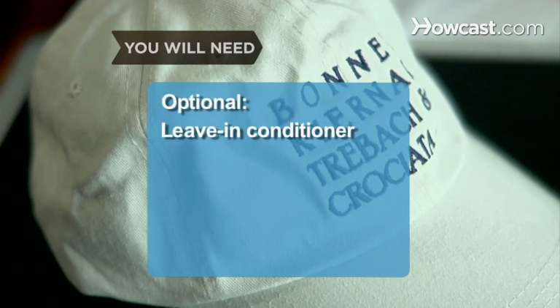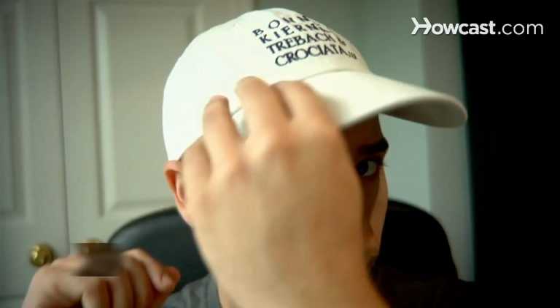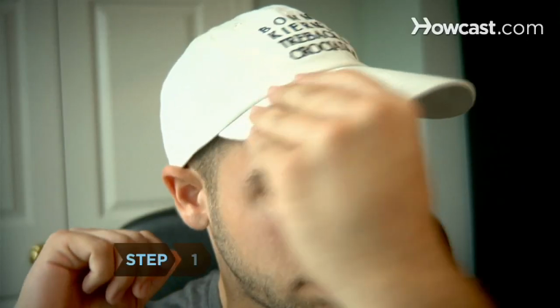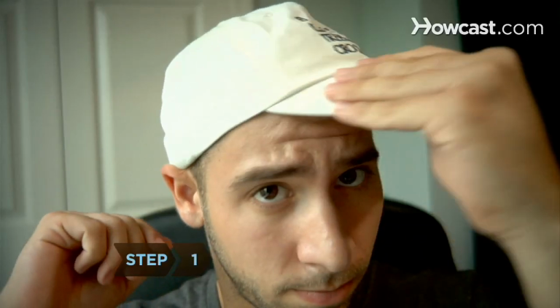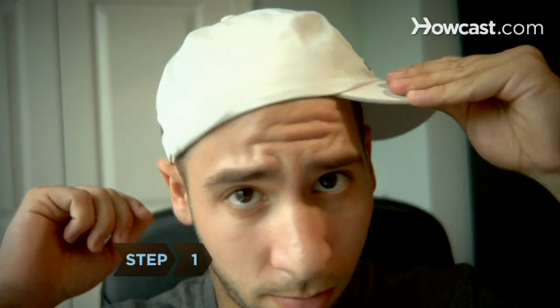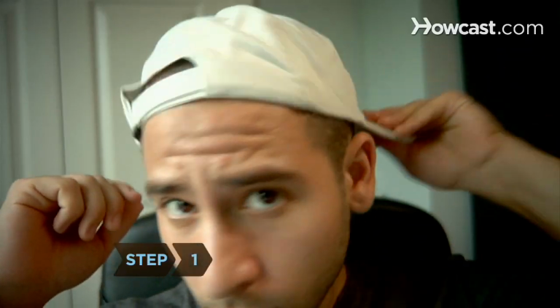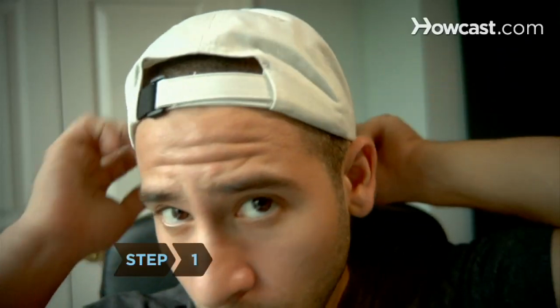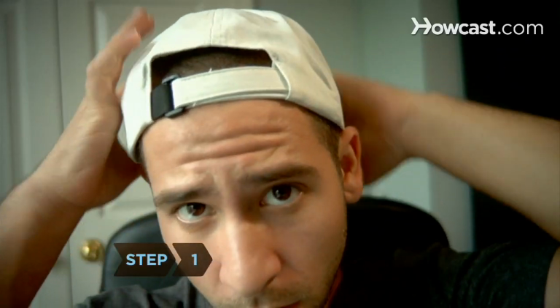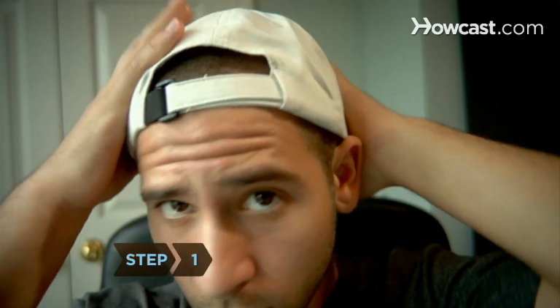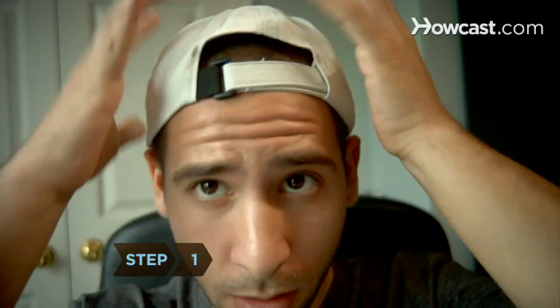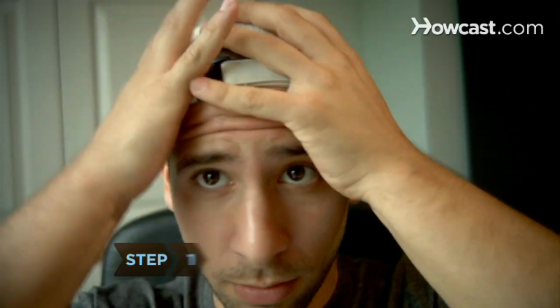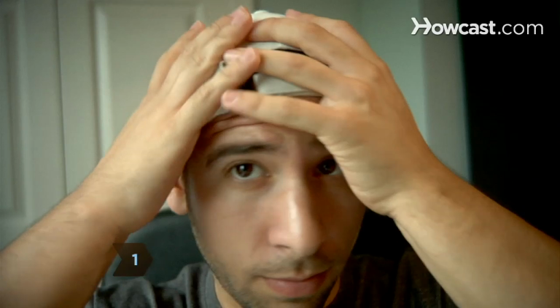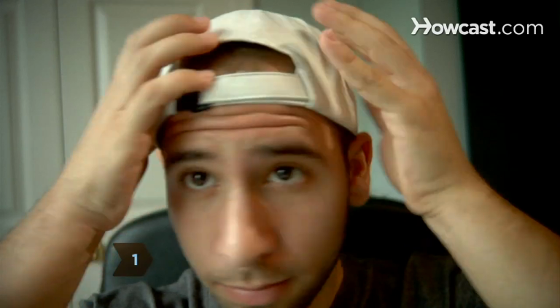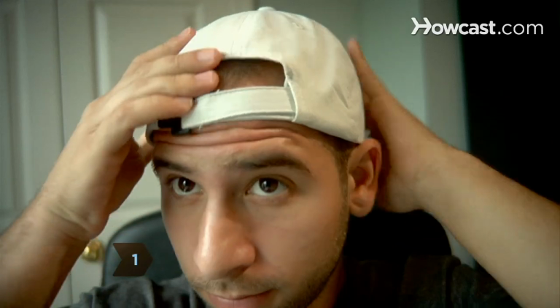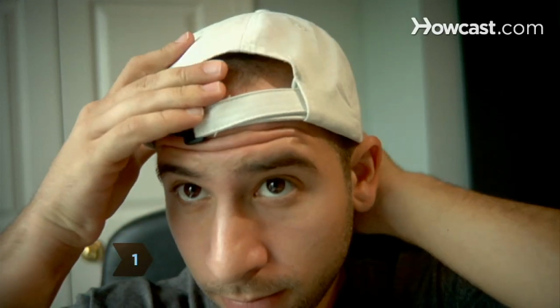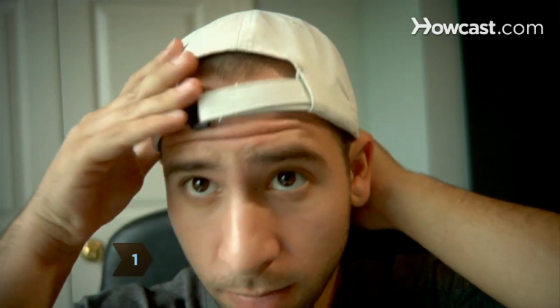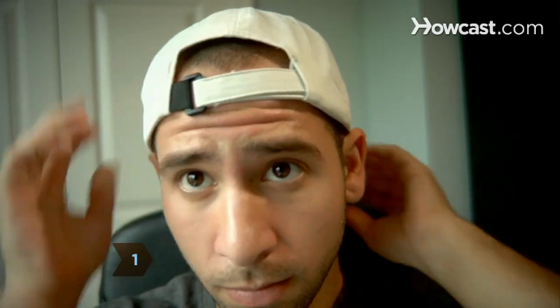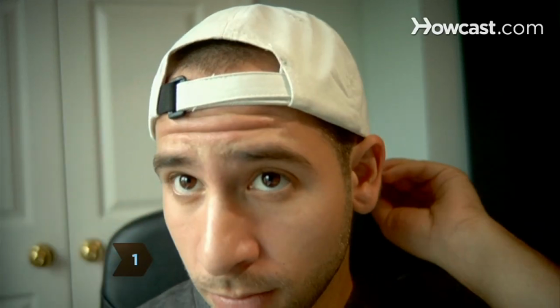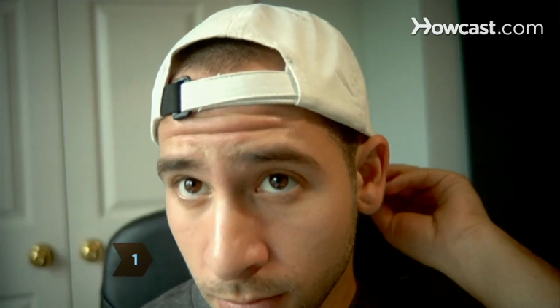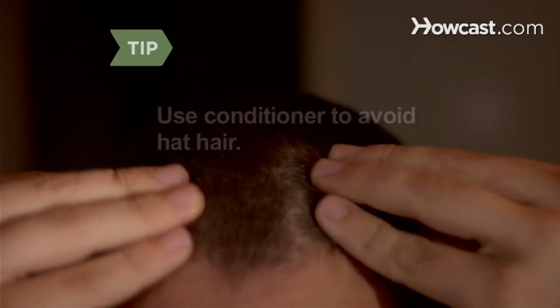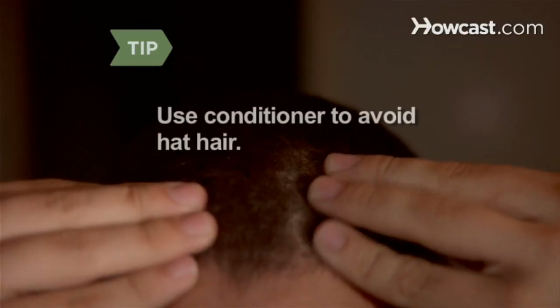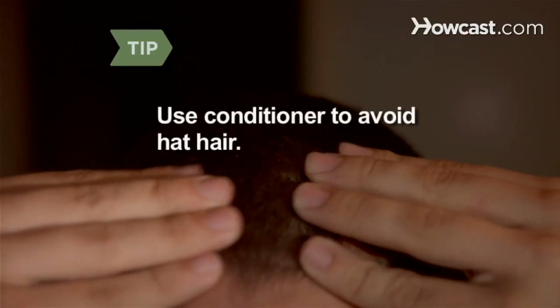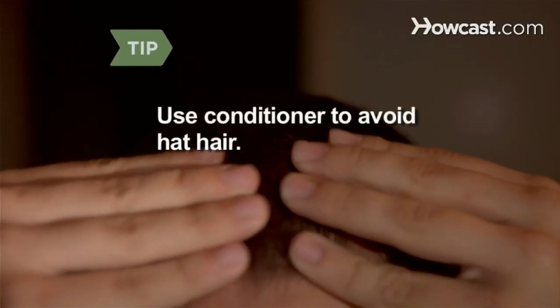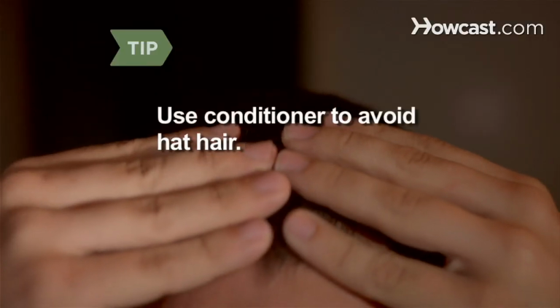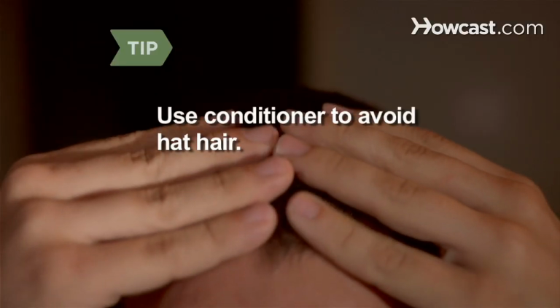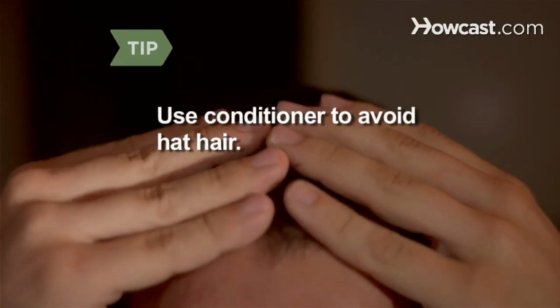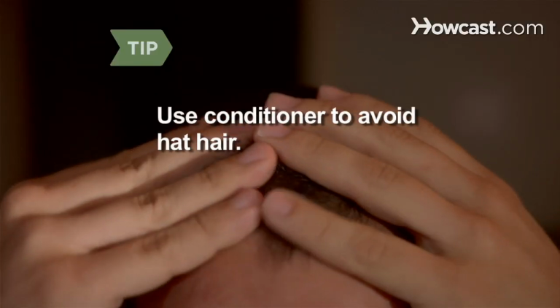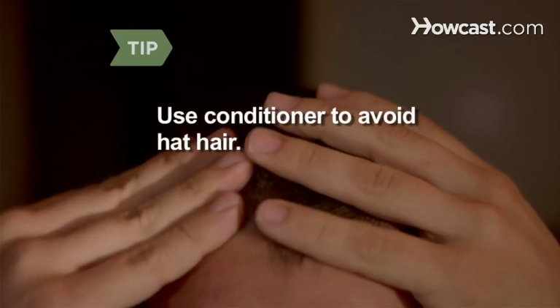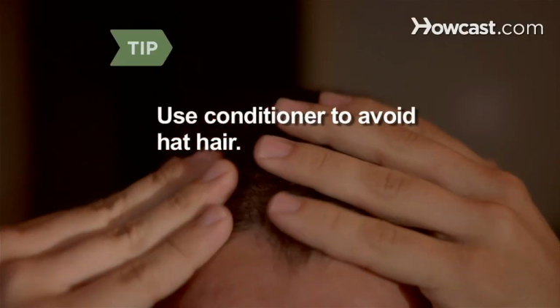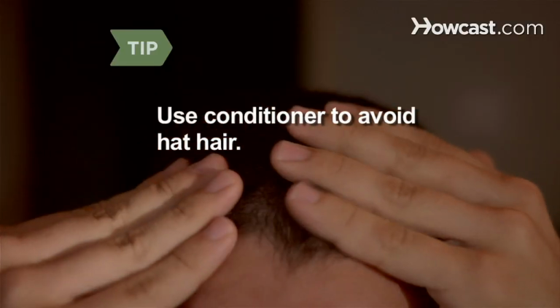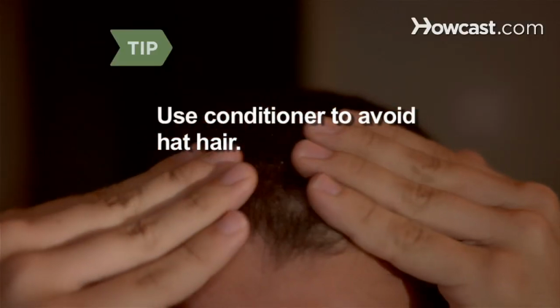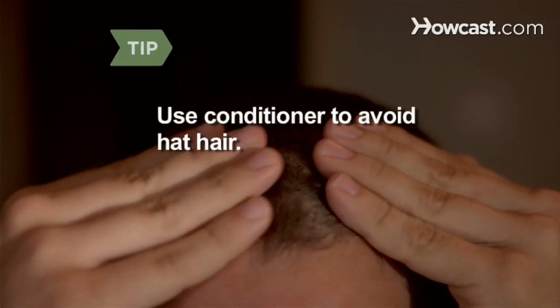Step 1. Turn your cap around and wear your hat backwards. Put some leave-in conditioner in your hair to avoid hat hair.